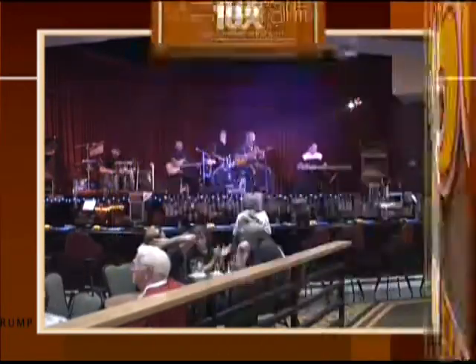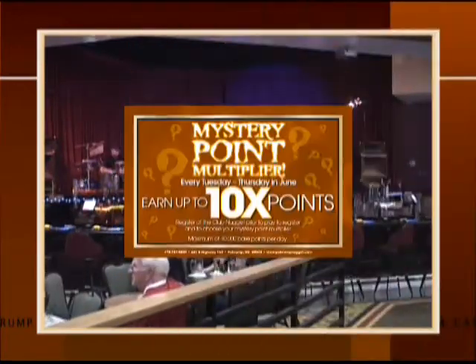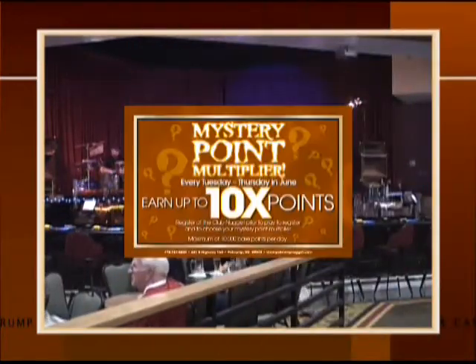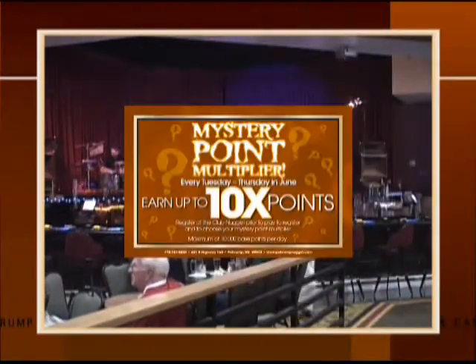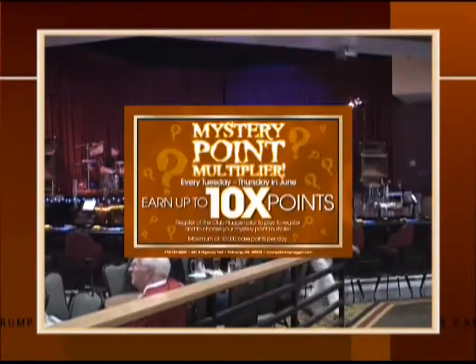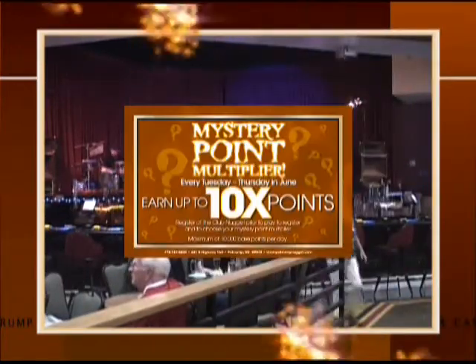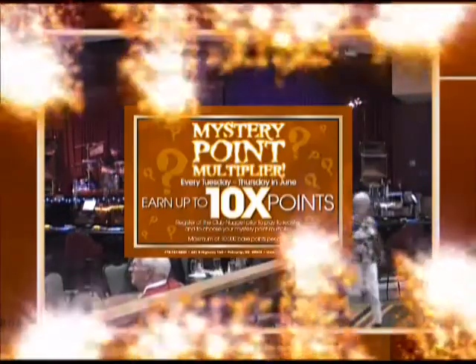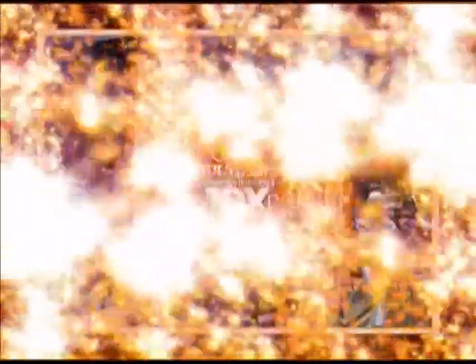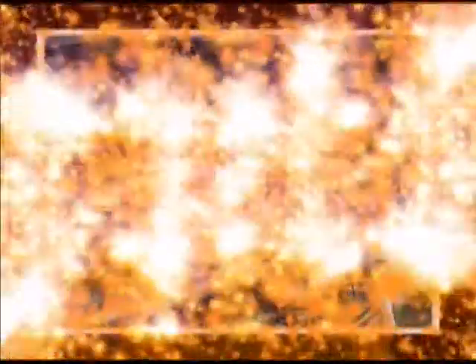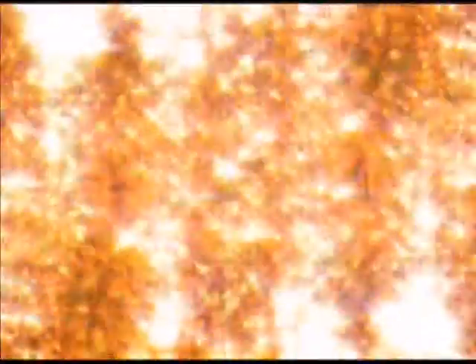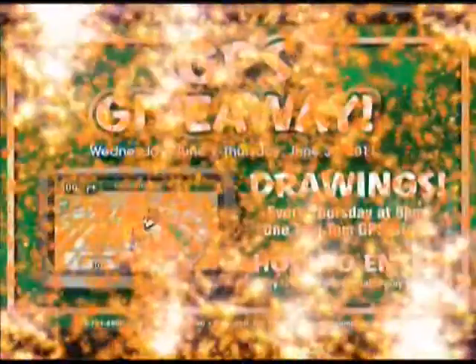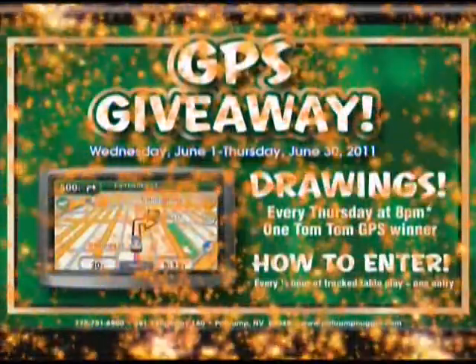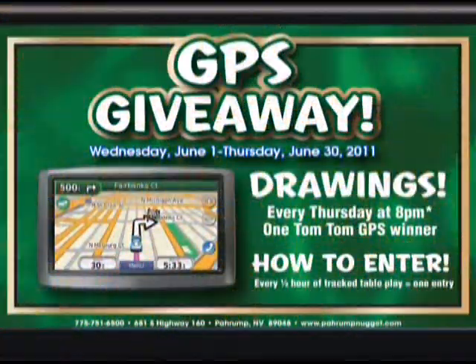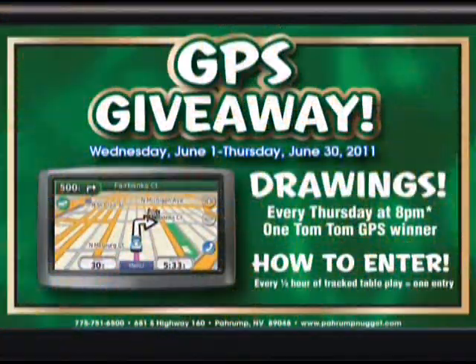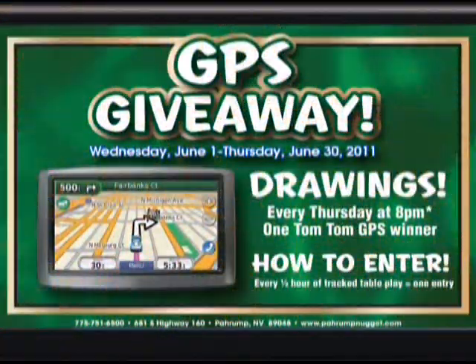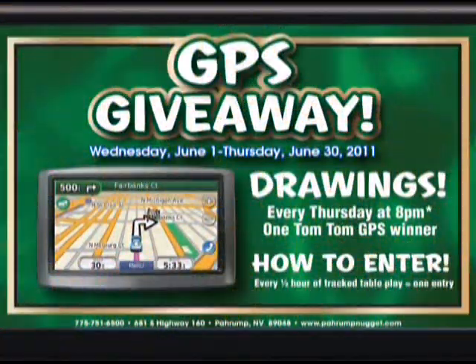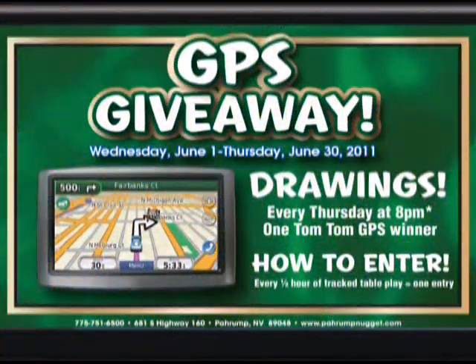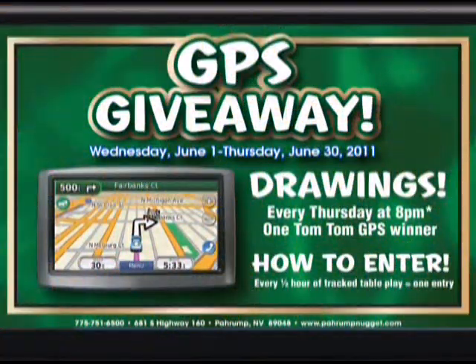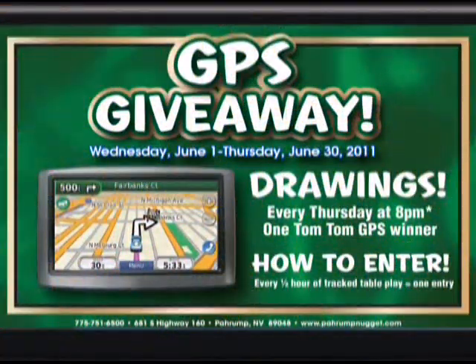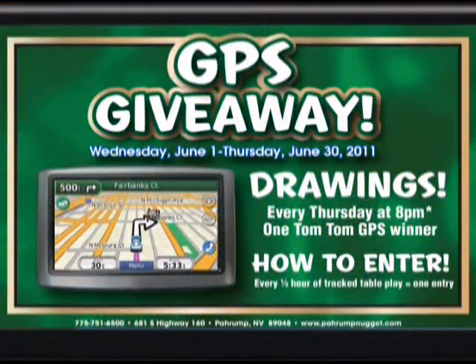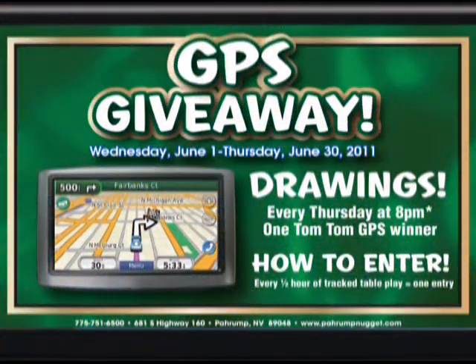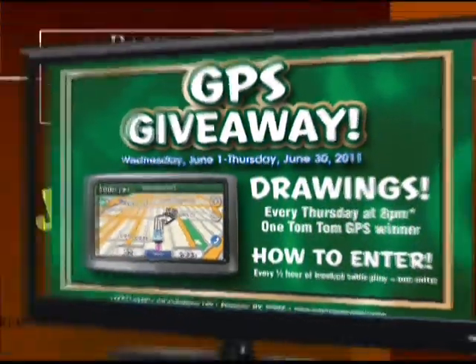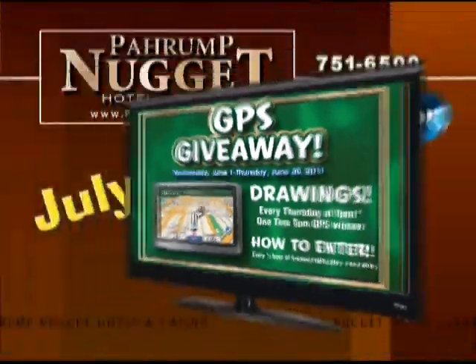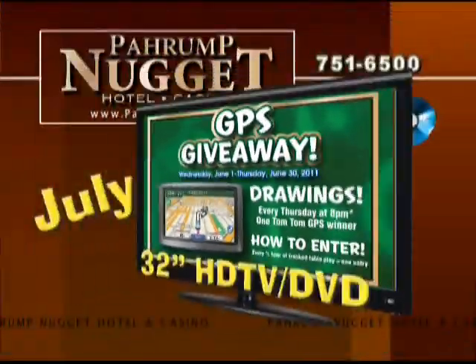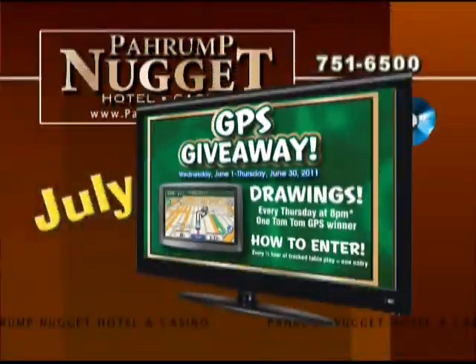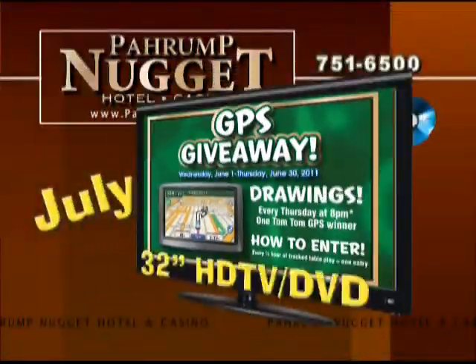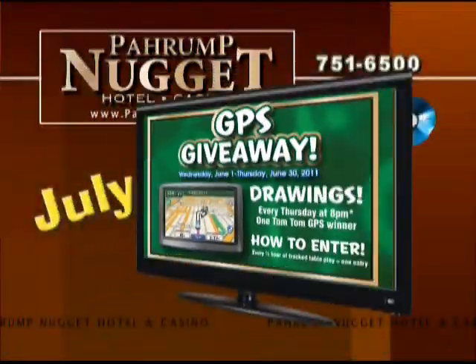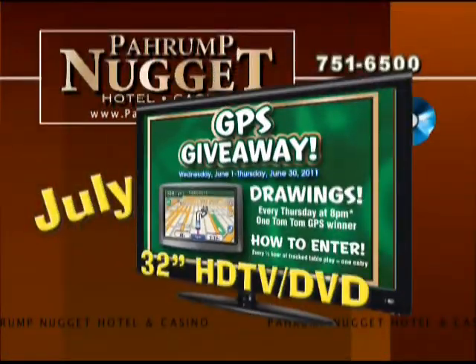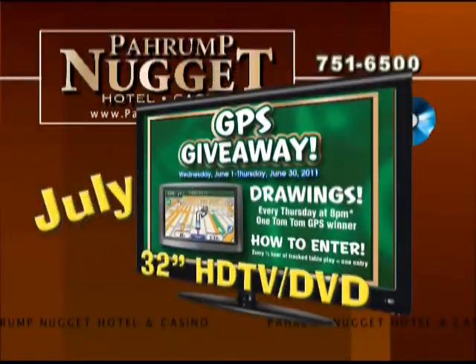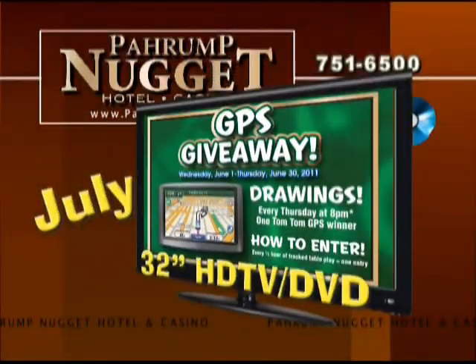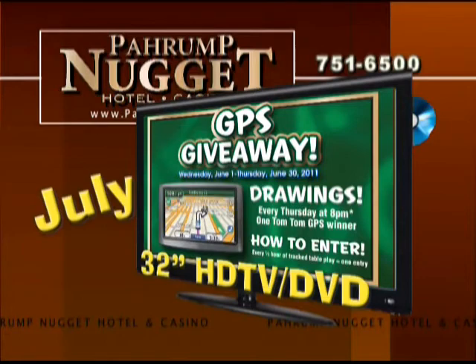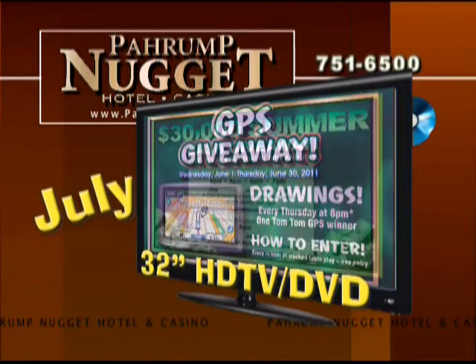Earn up to 10 times the points three days a week. Thursdays in June, win a GPS. Thursdays in July, win a 32-inch HDTV DVD combo.